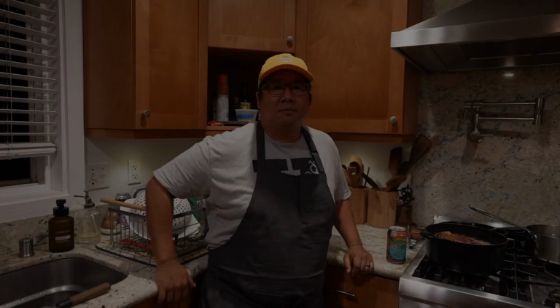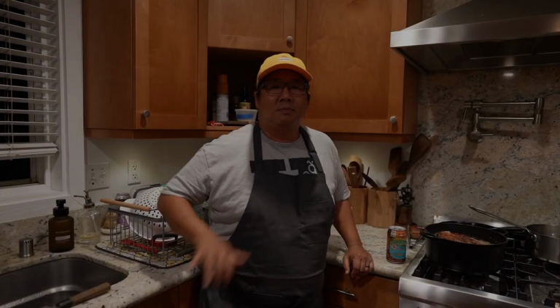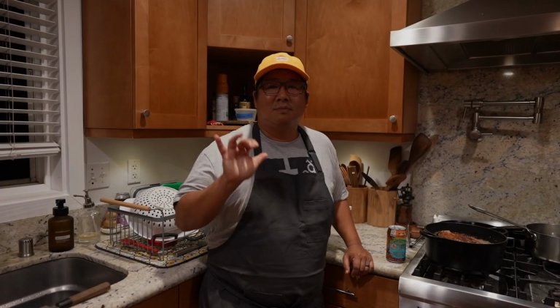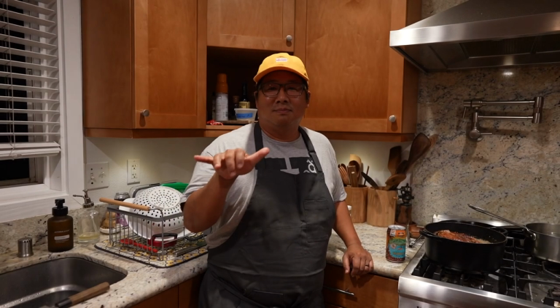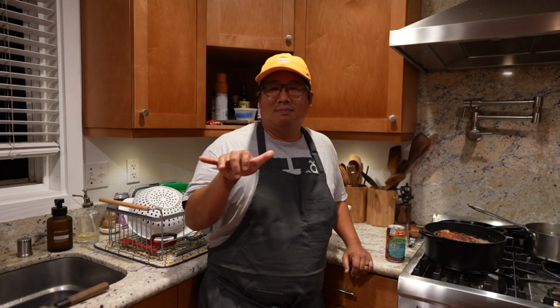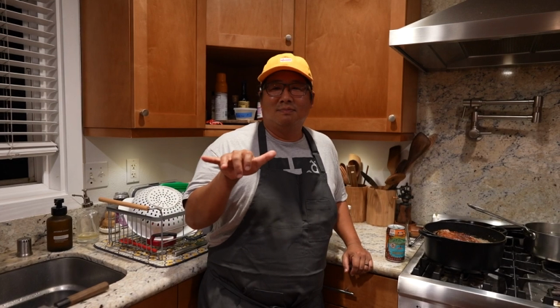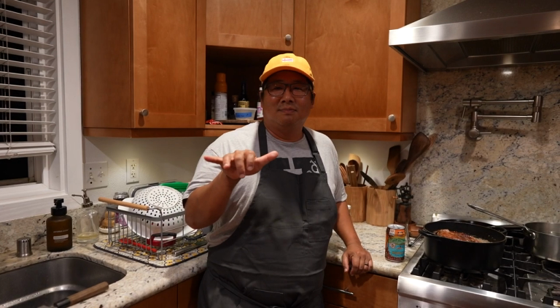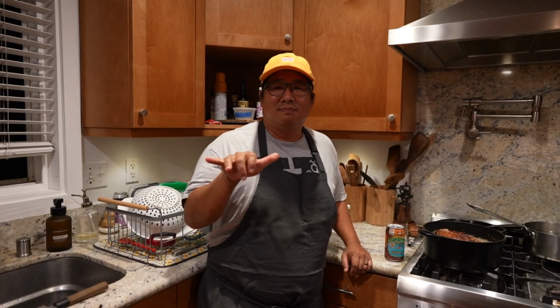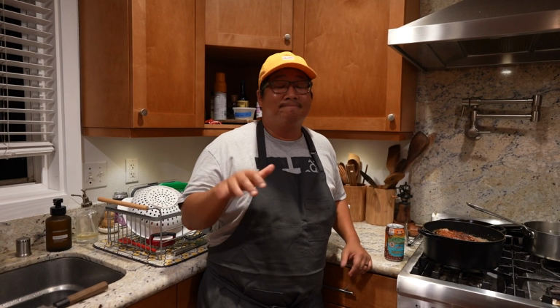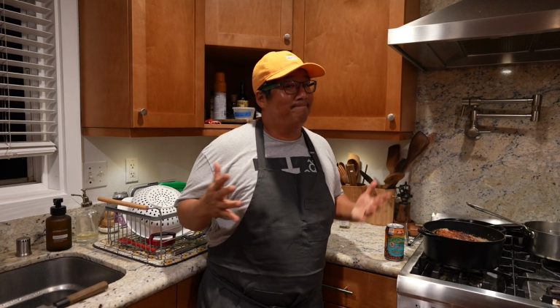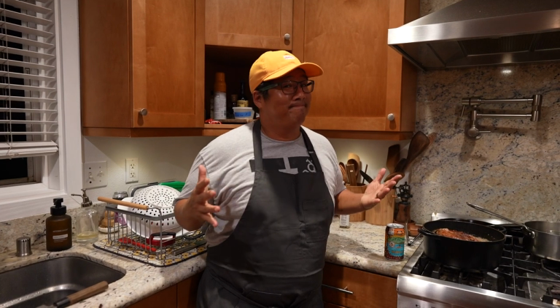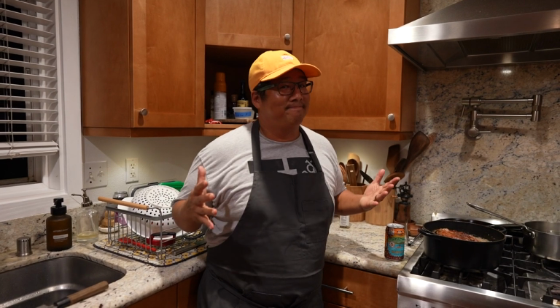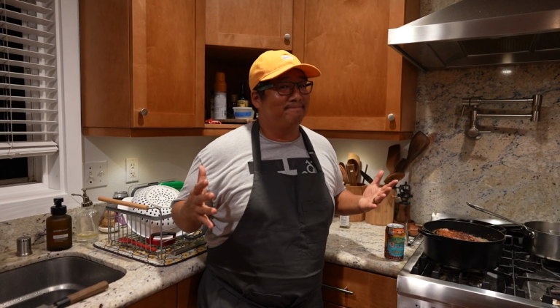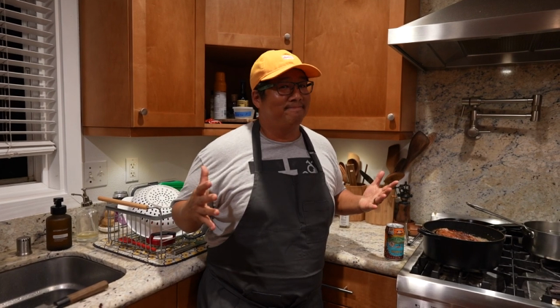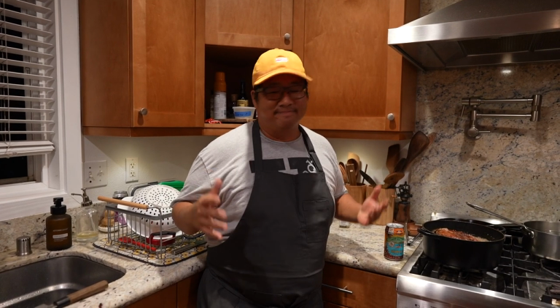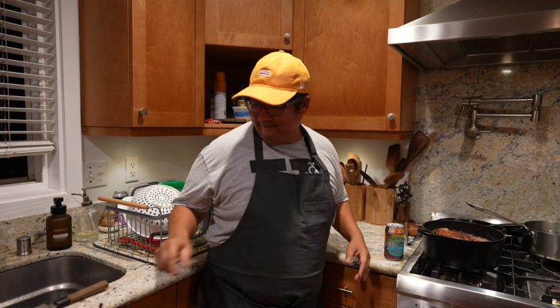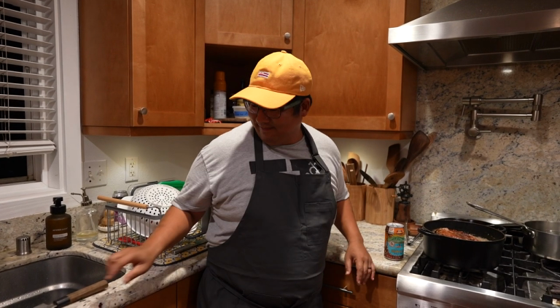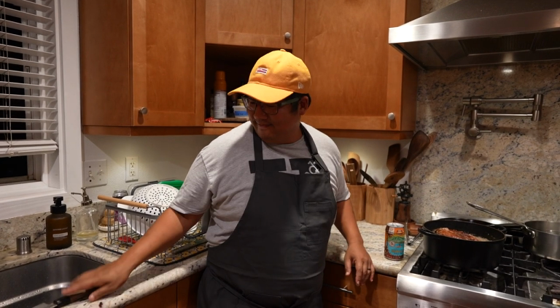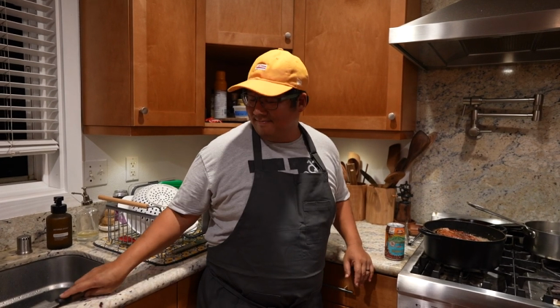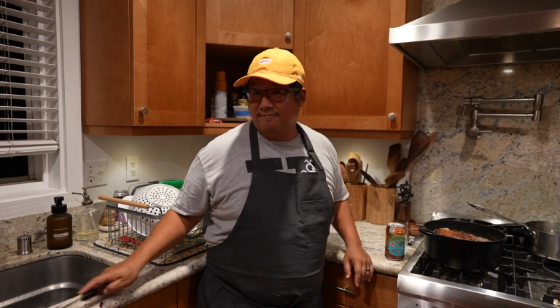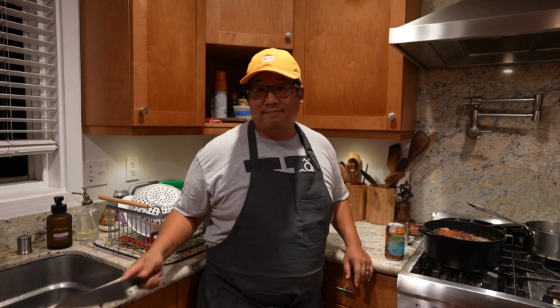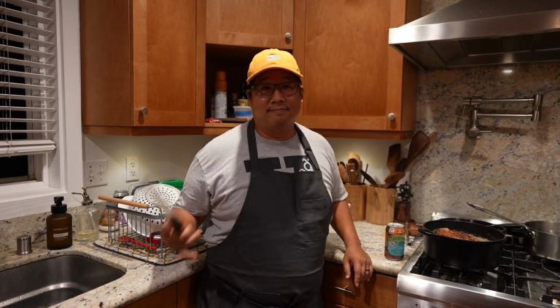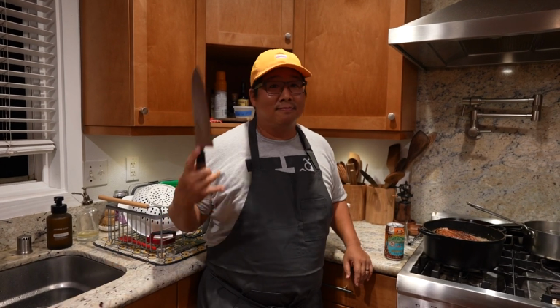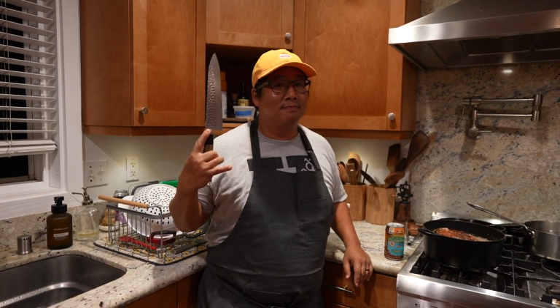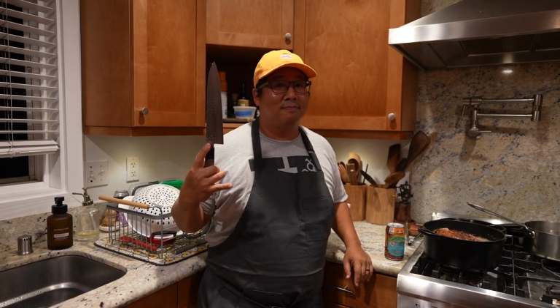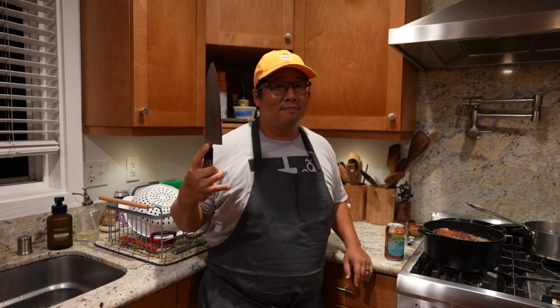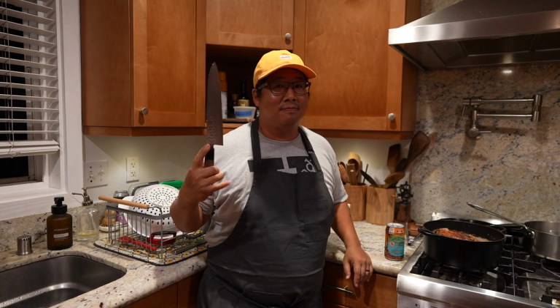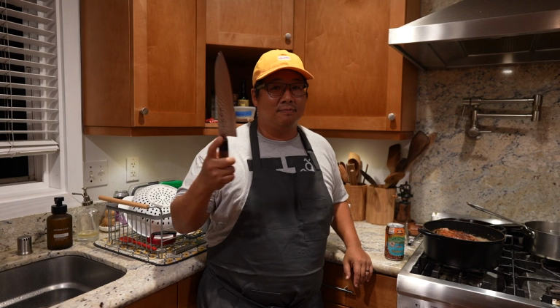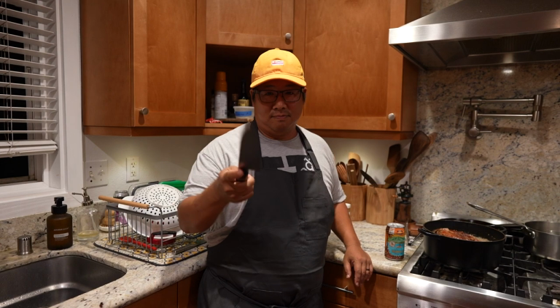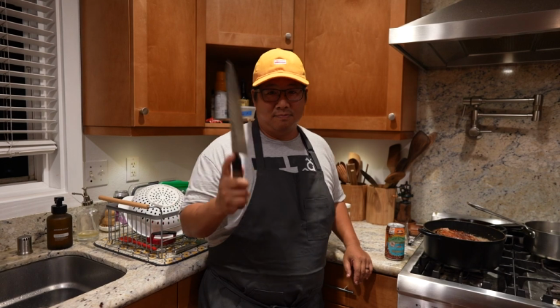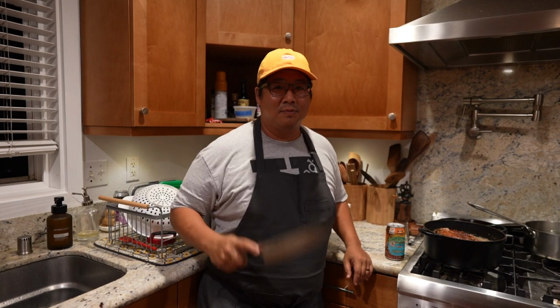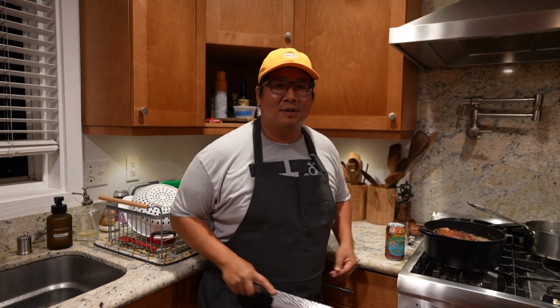Sup, Chef Guch here for Anywhere Low Fridays. It's all about that prep for the Portuguese bean soup.